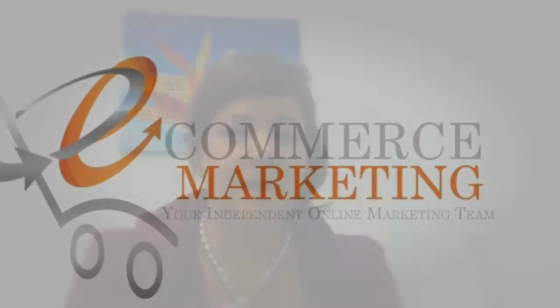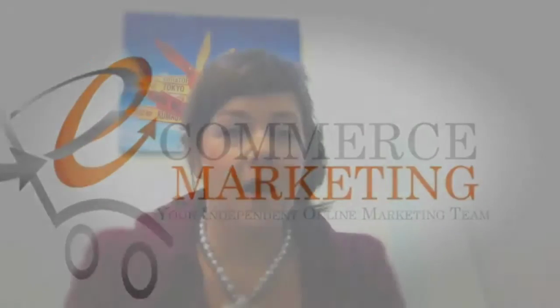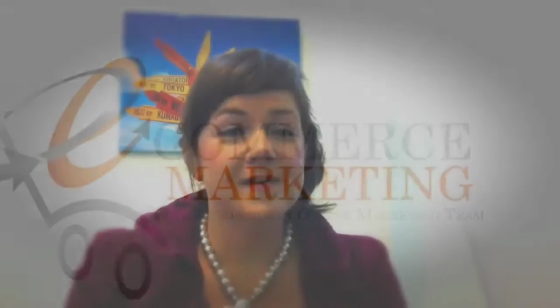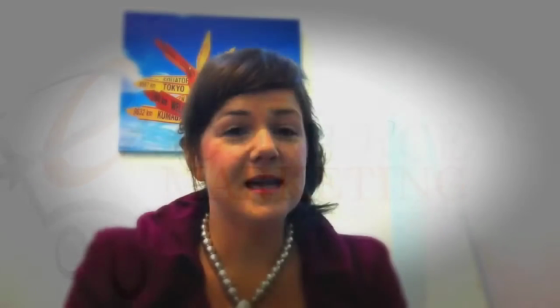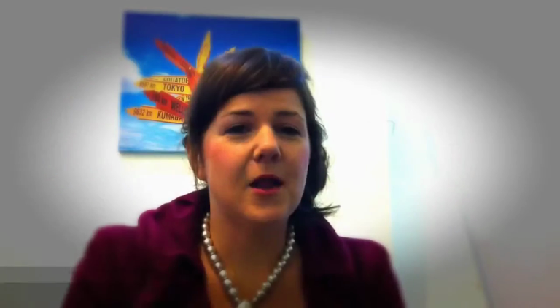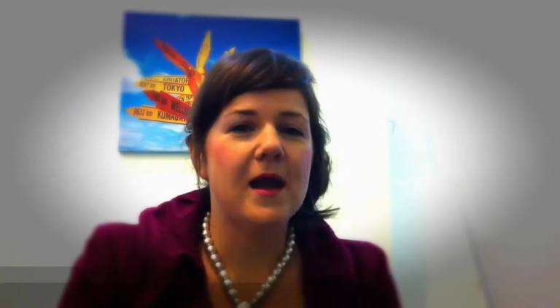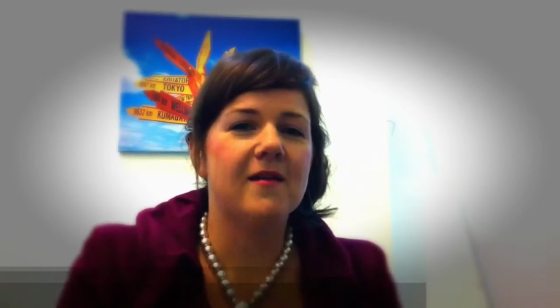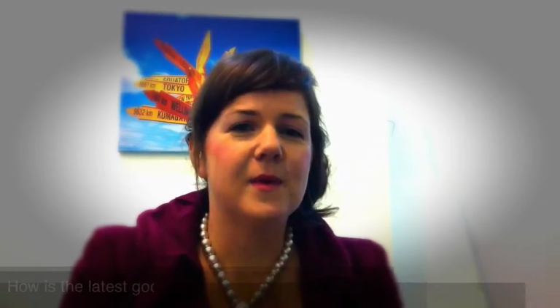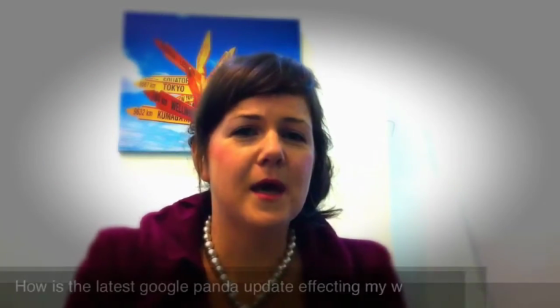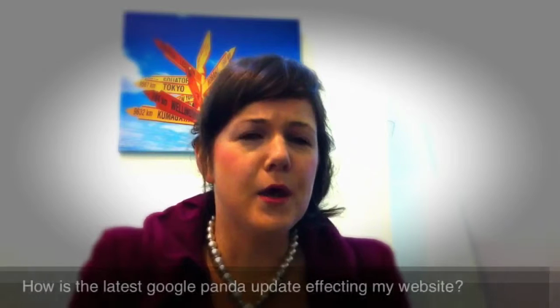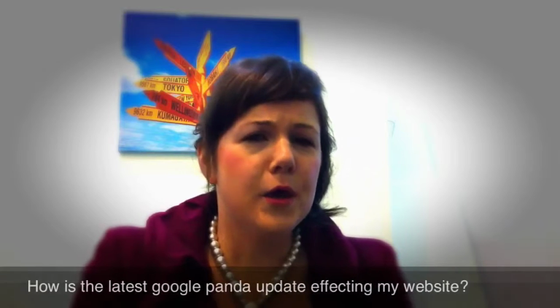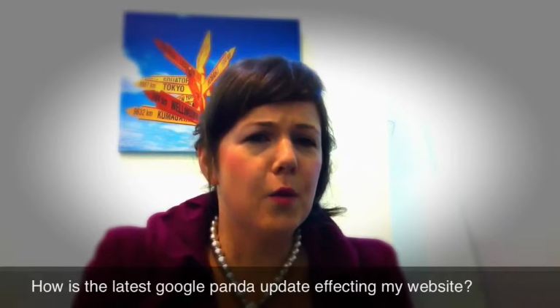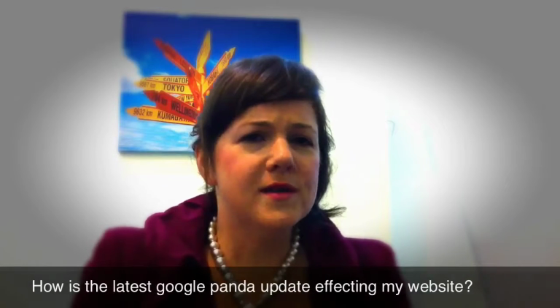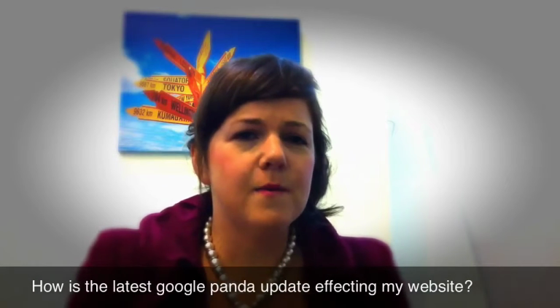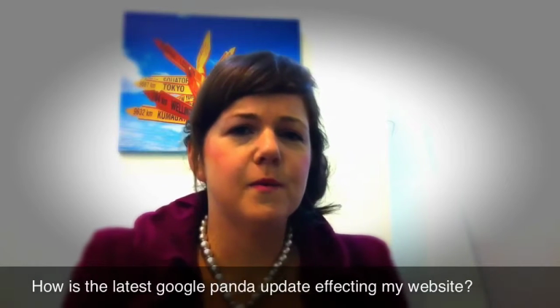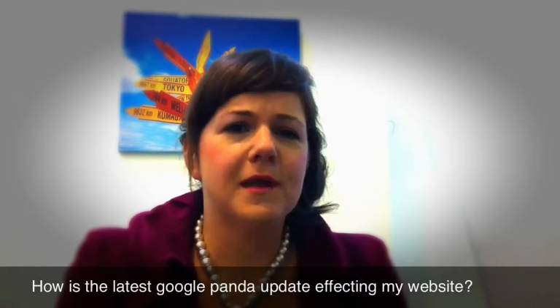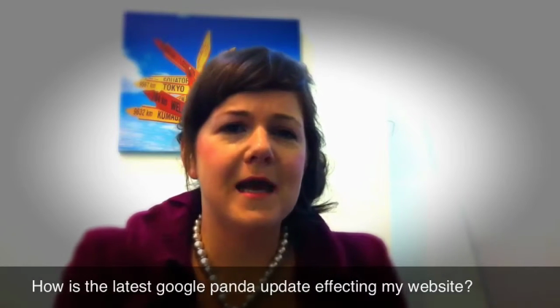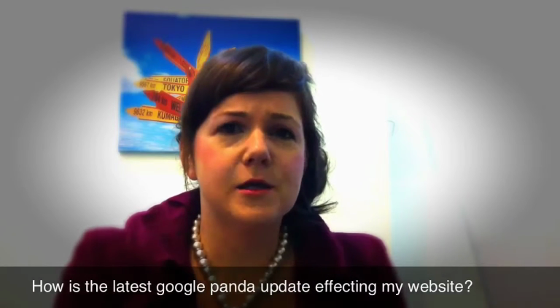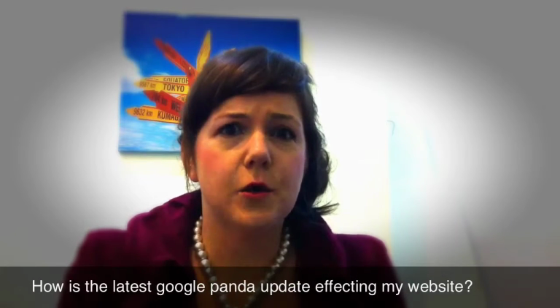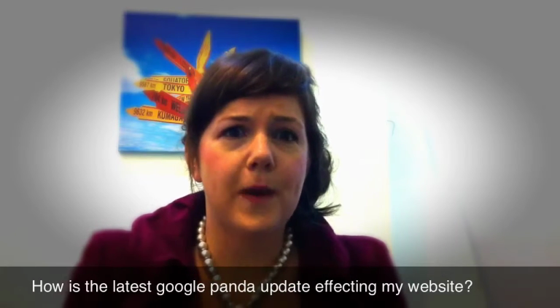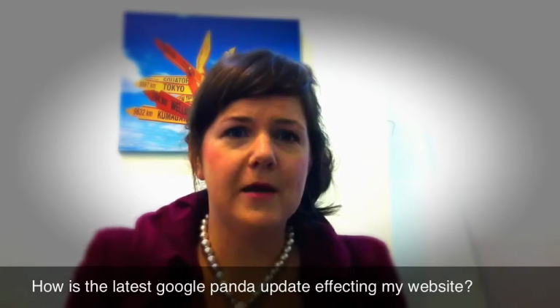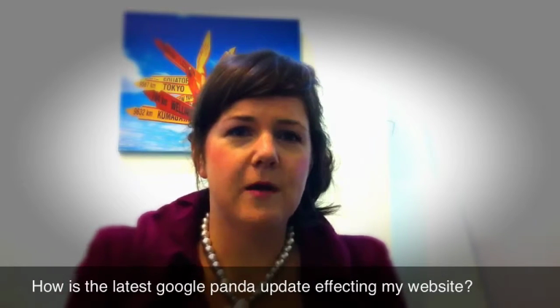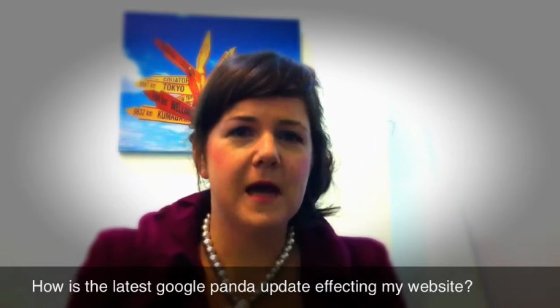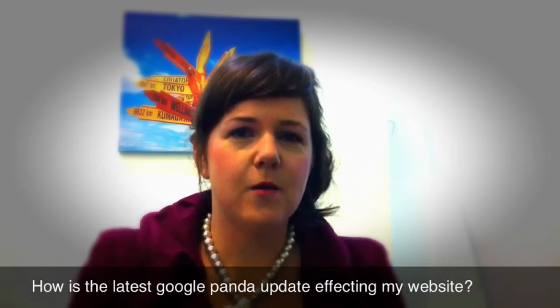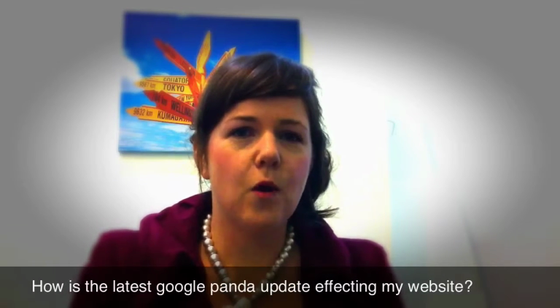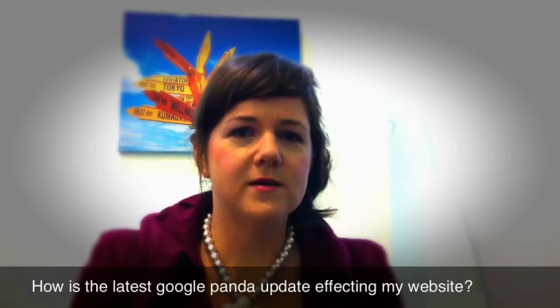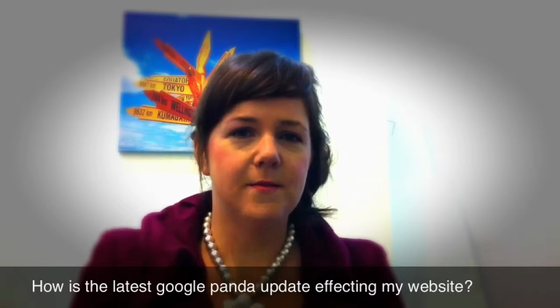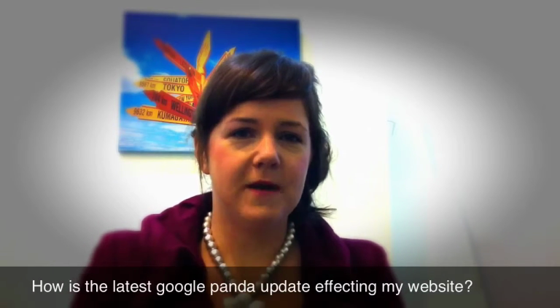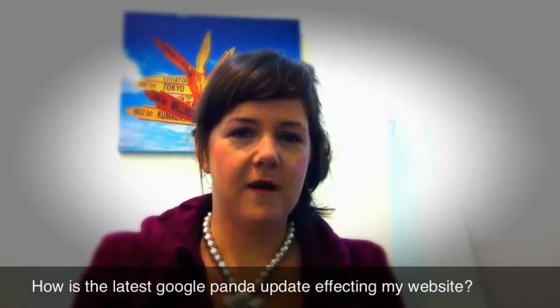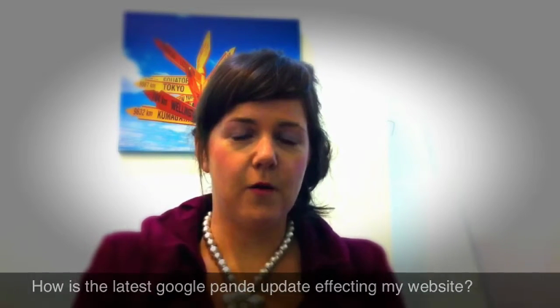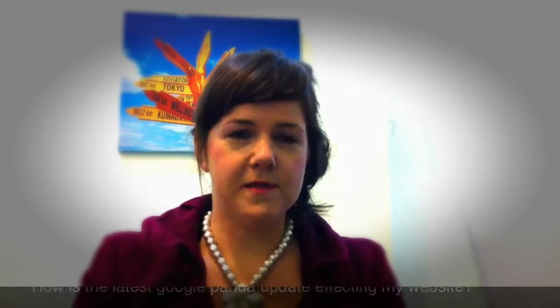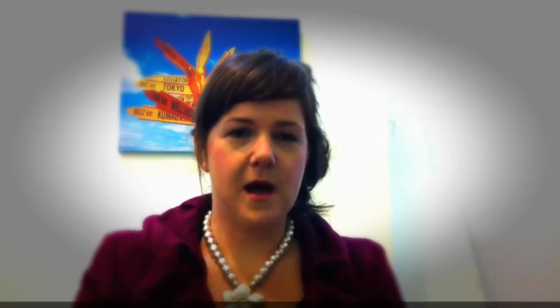I just had a client ask me what's happened with the latest Google Panda update and what does it mean for our website?